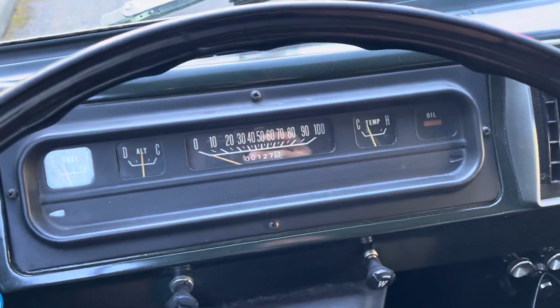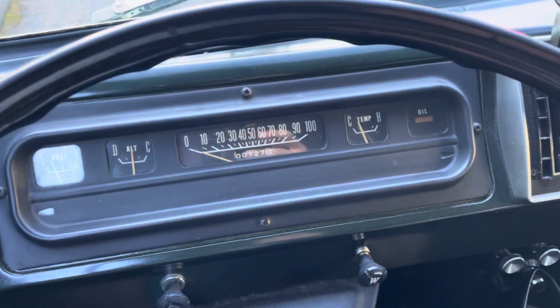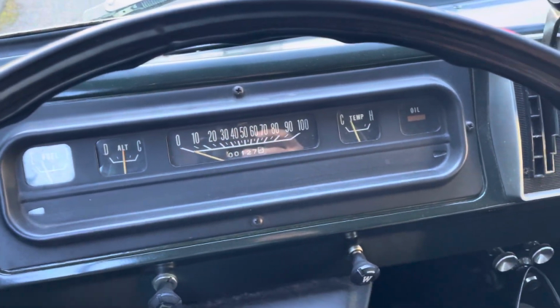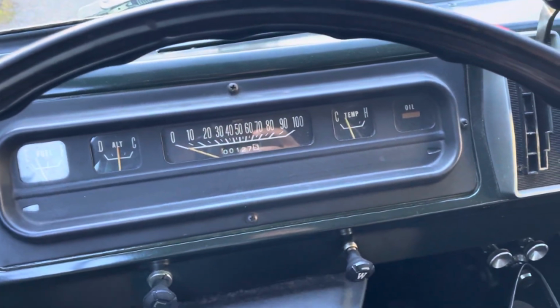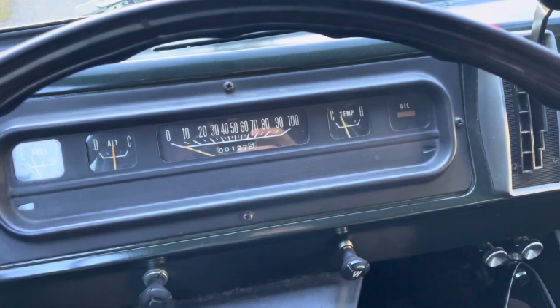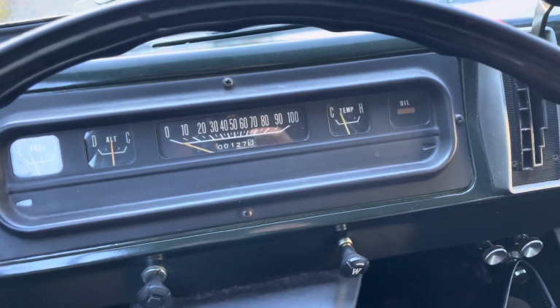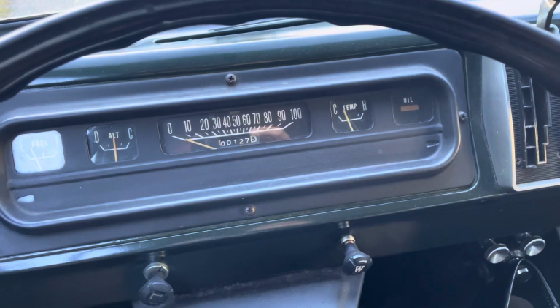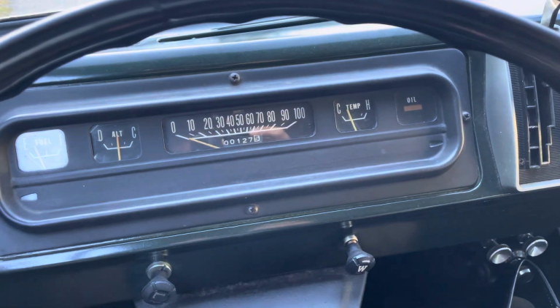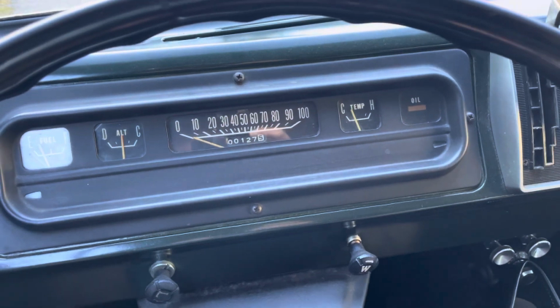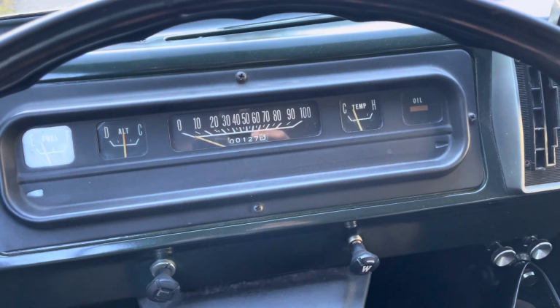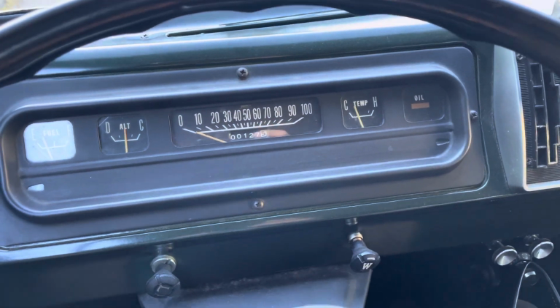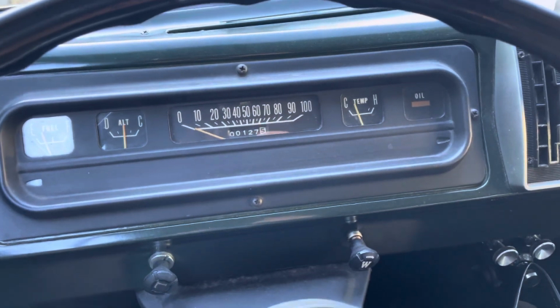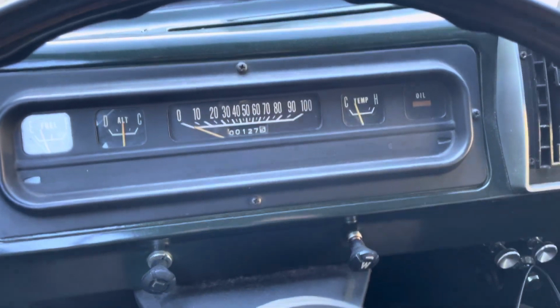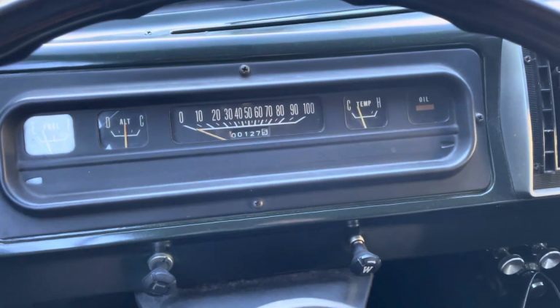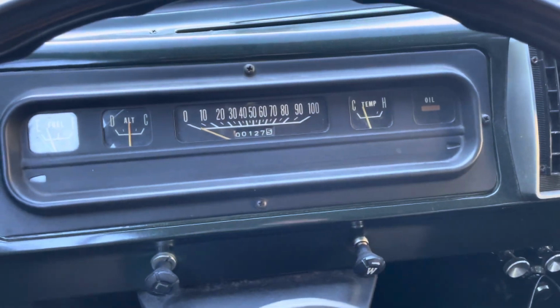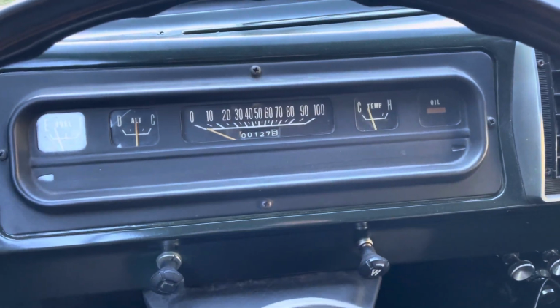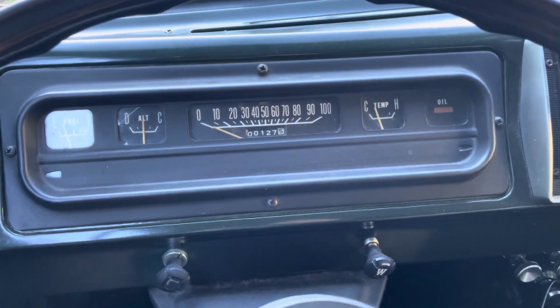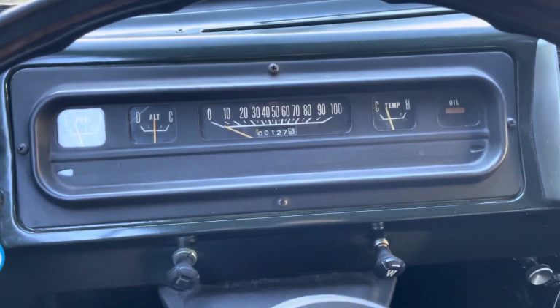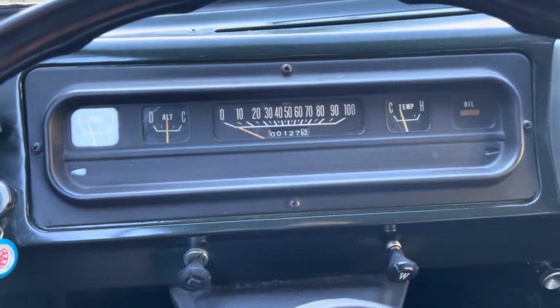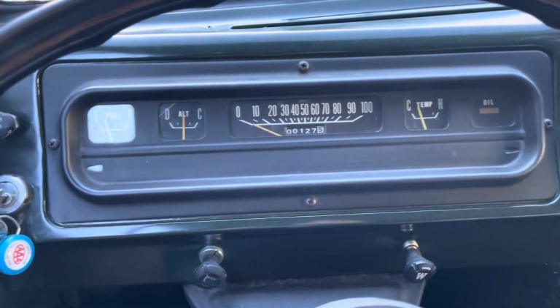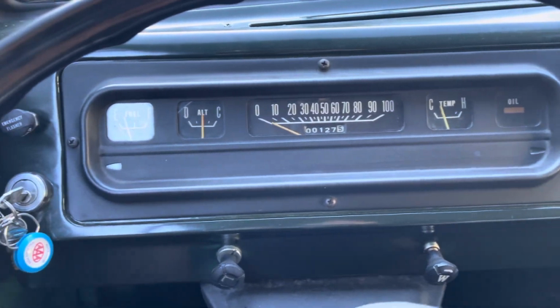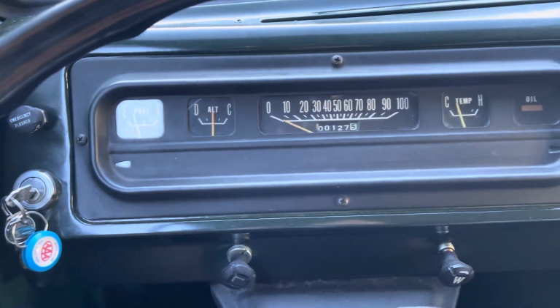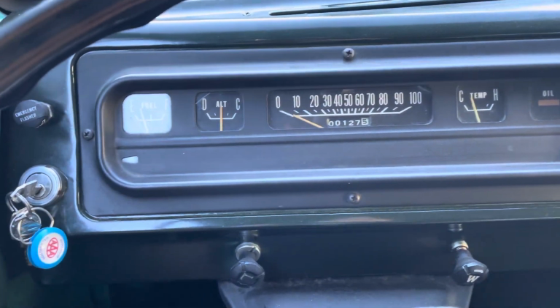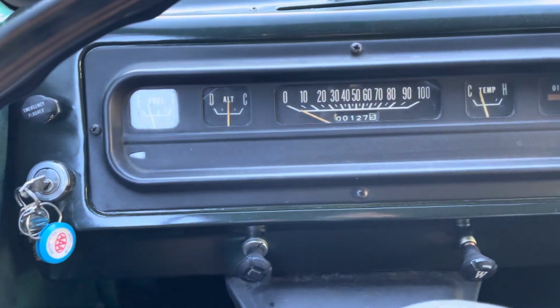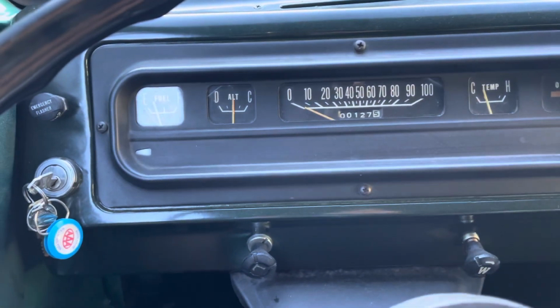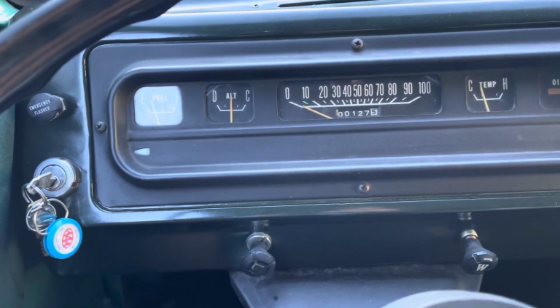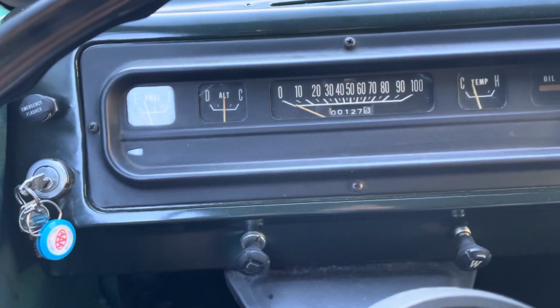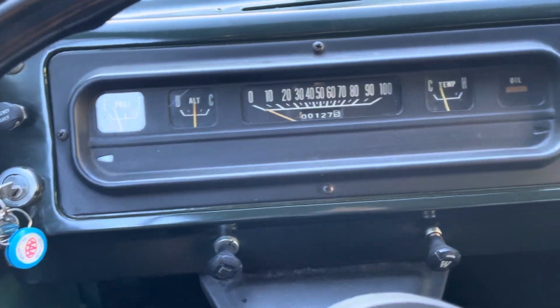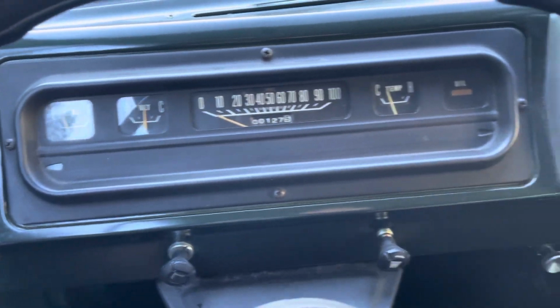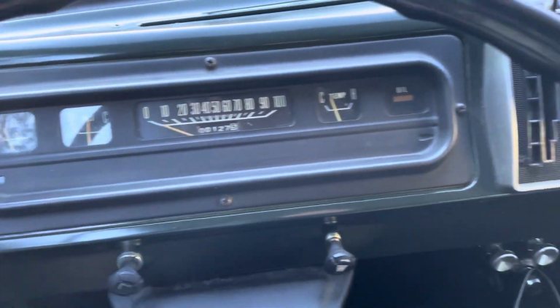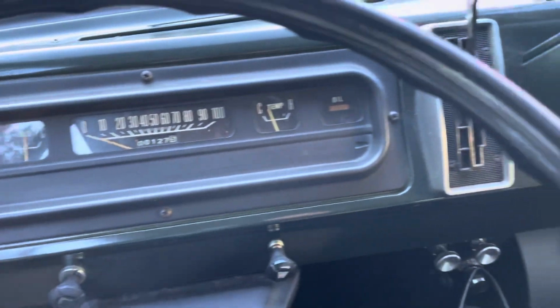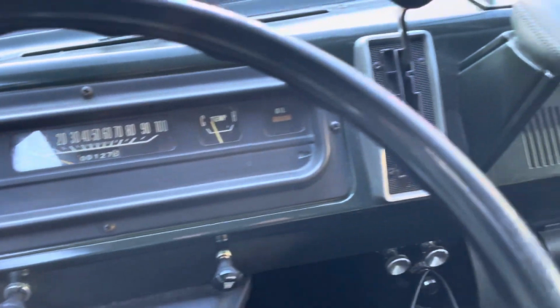That 318 definitely makes some nice noises. I just want you guys to all see and appreciate this van.